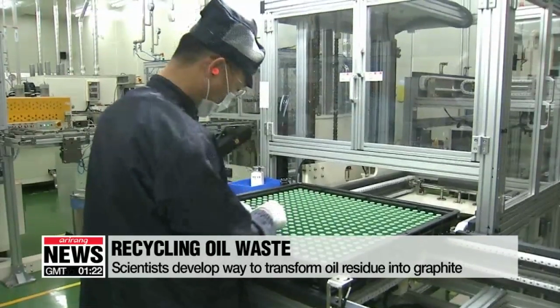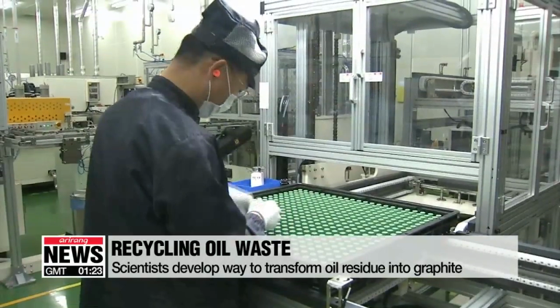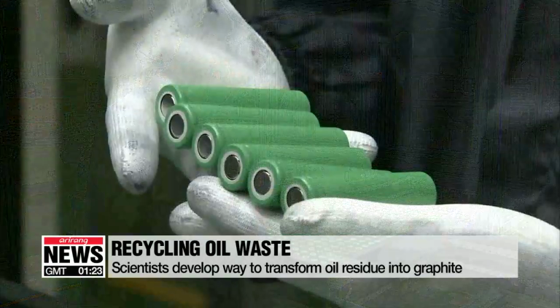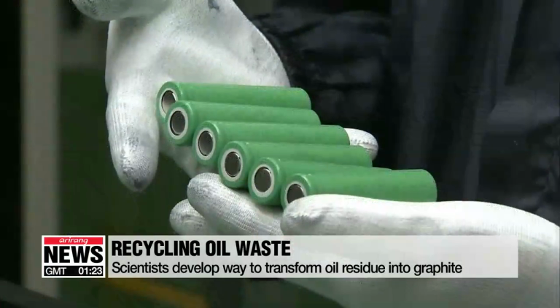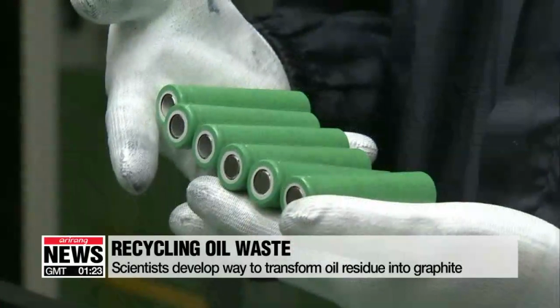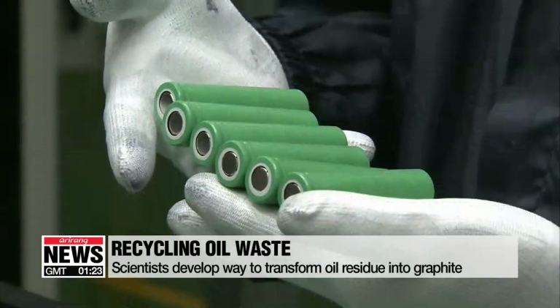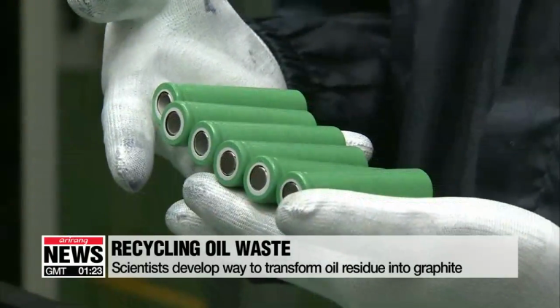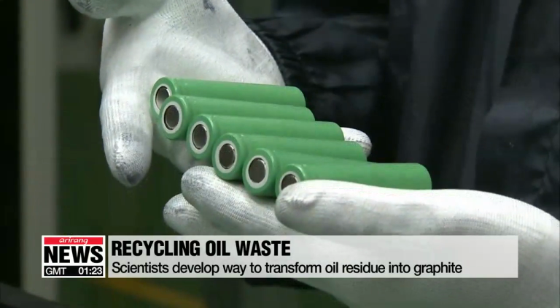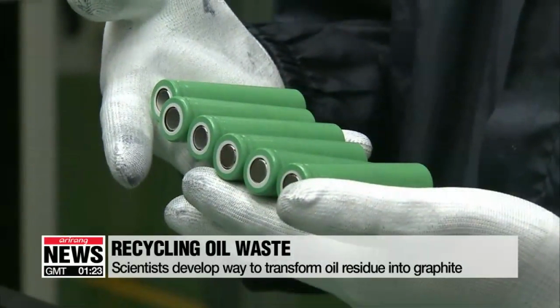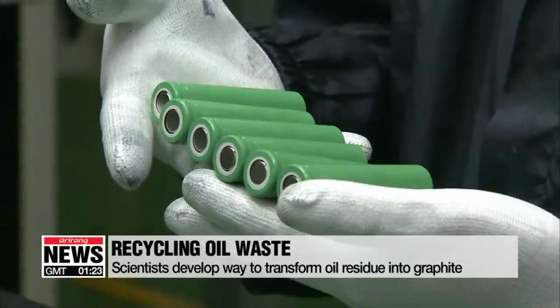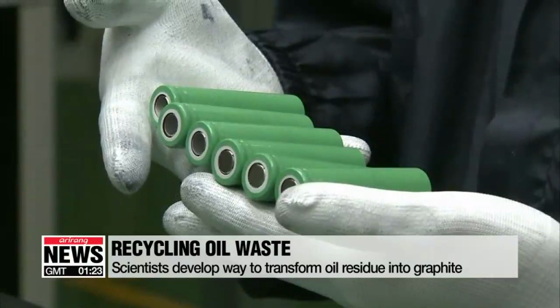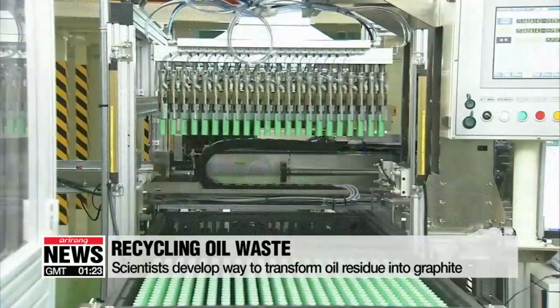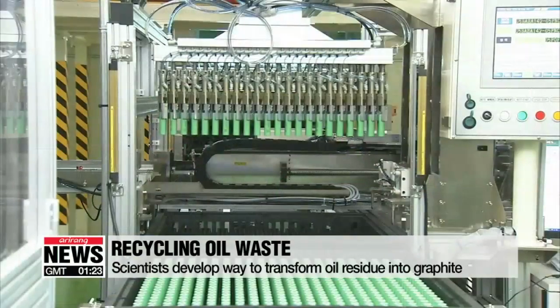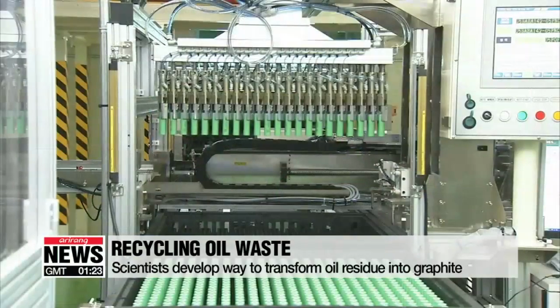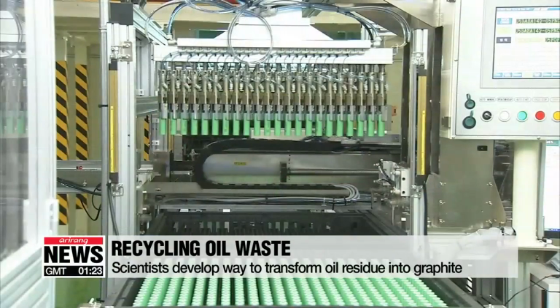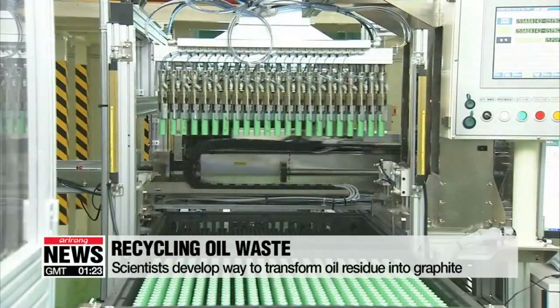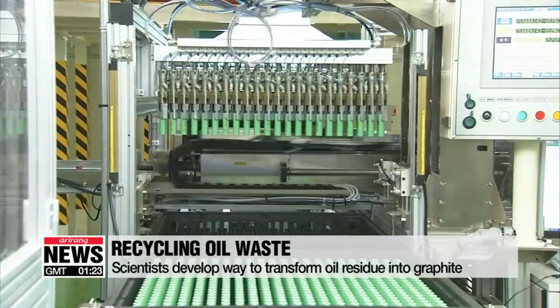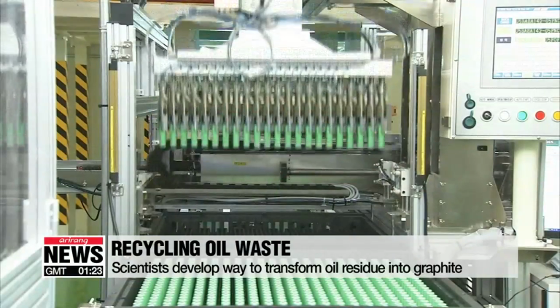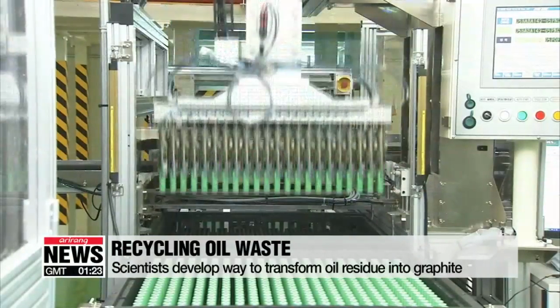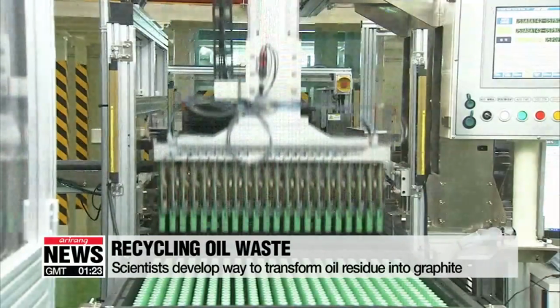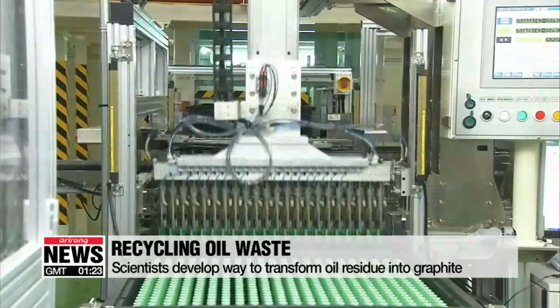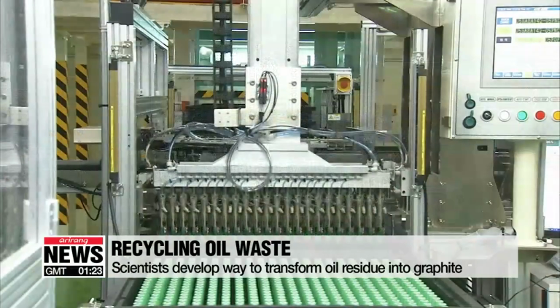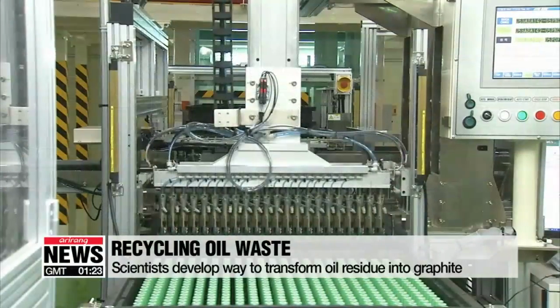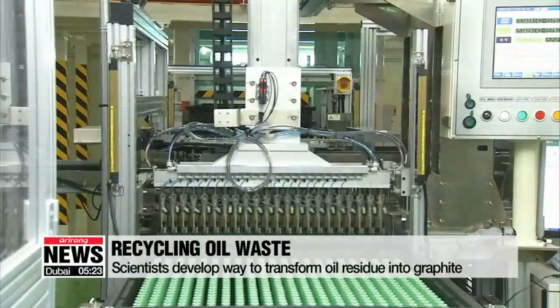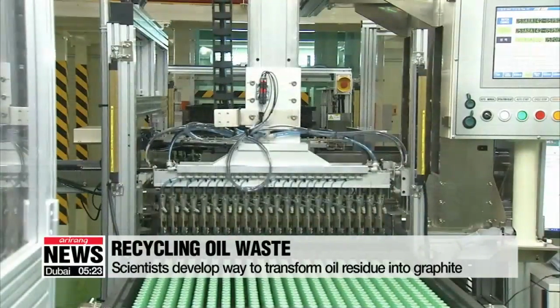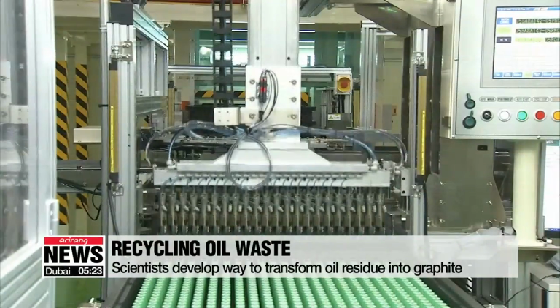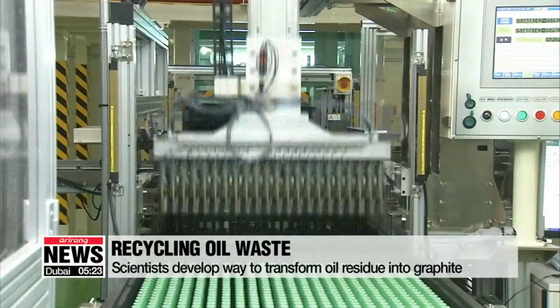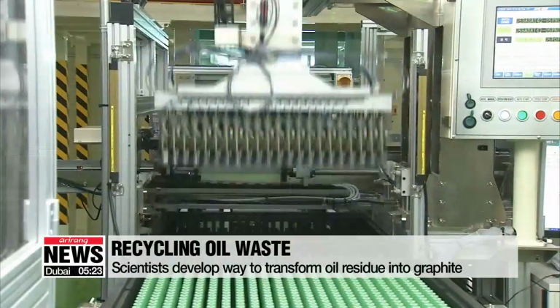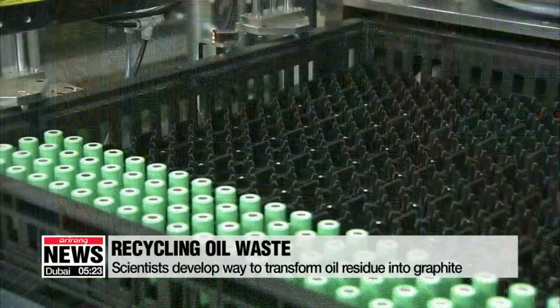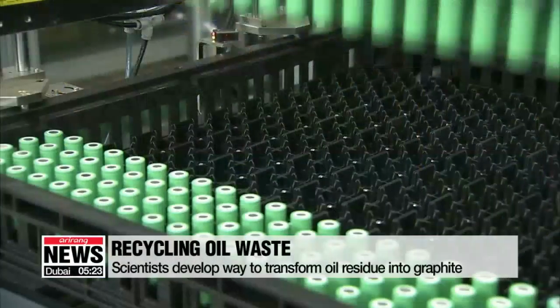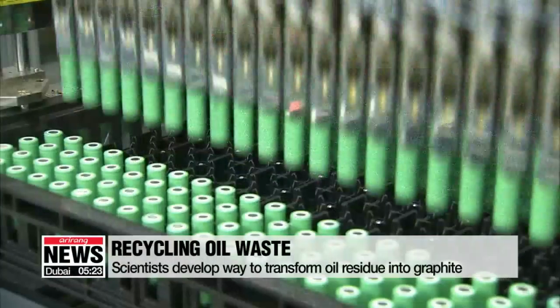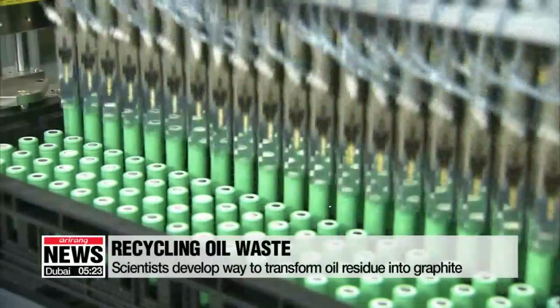They are essential in making anode materials which go into smartphones, computer parts, and electric vehicles.